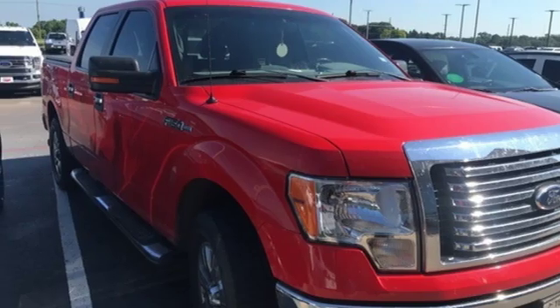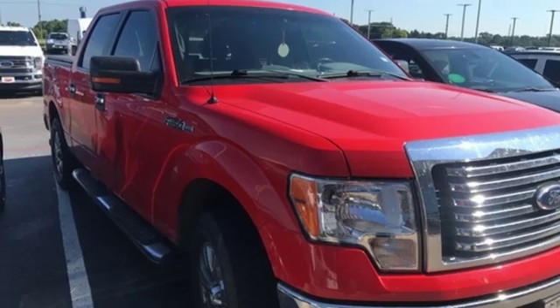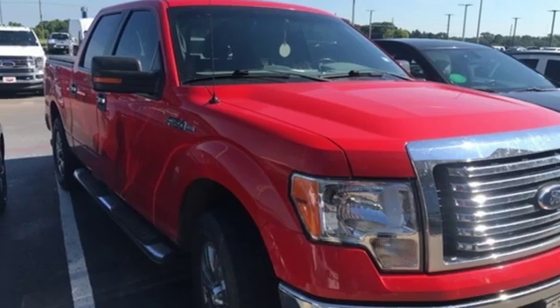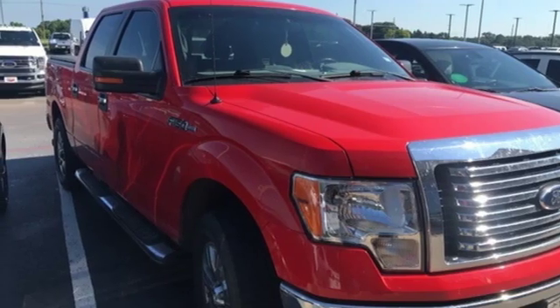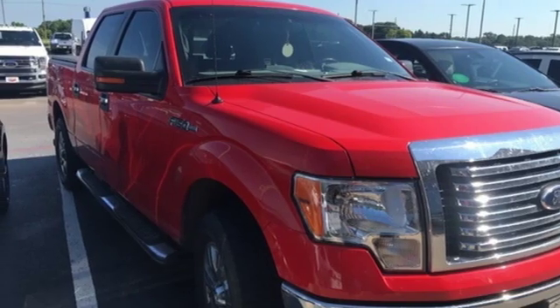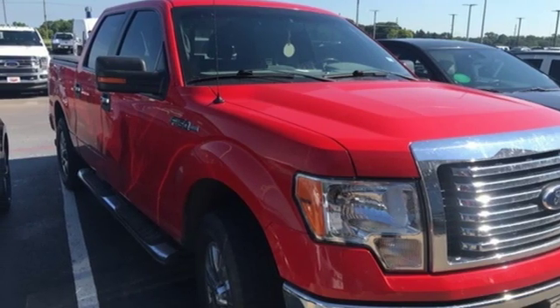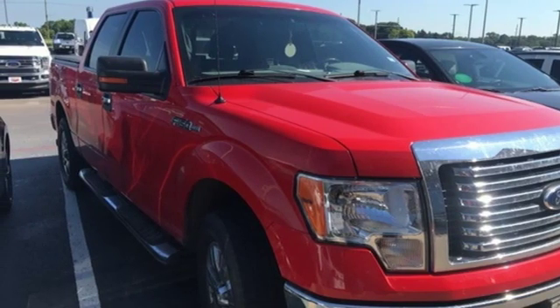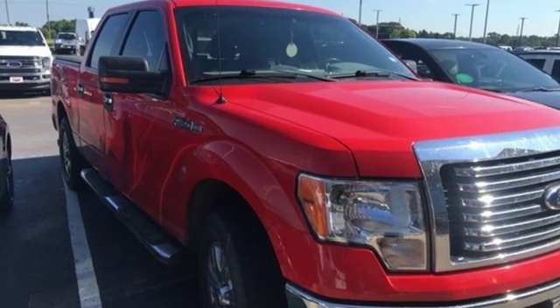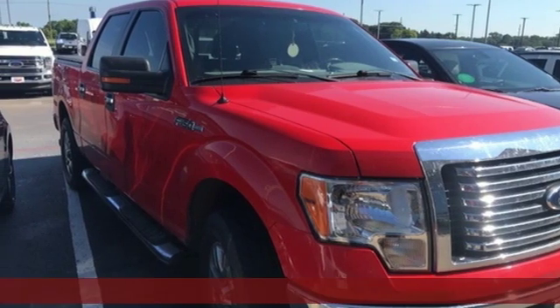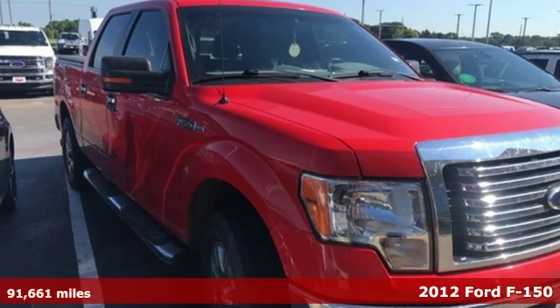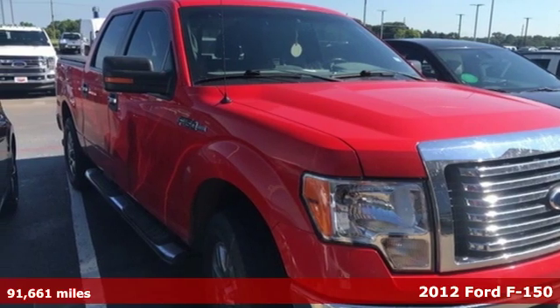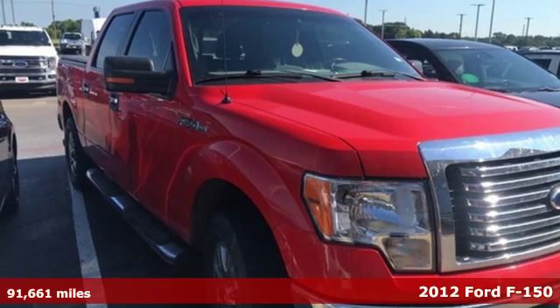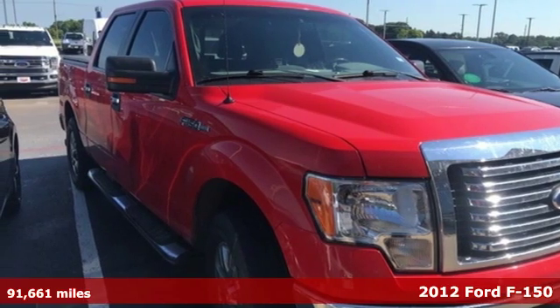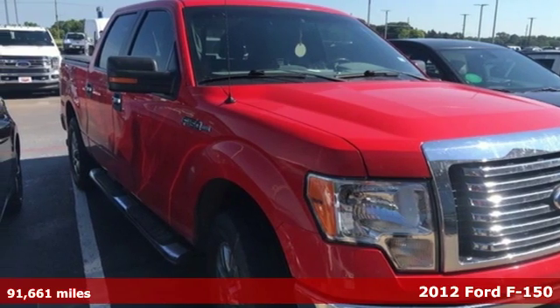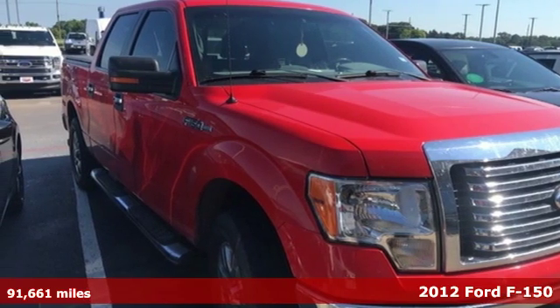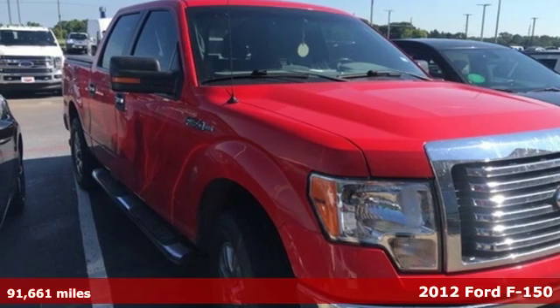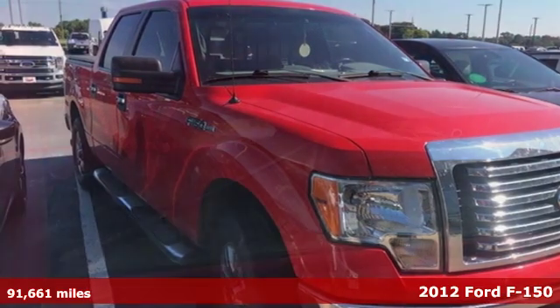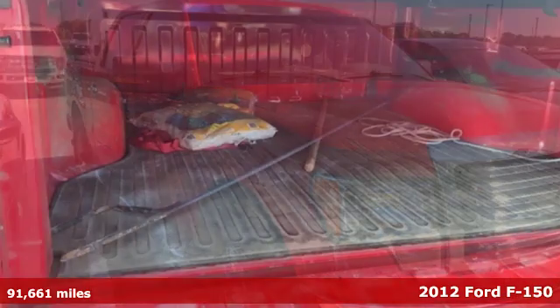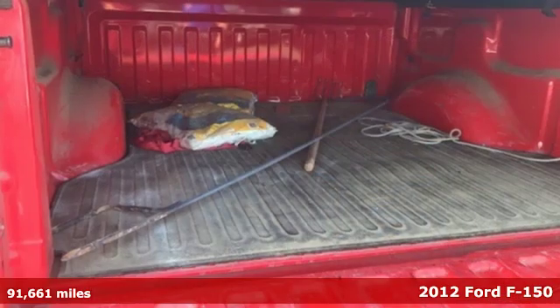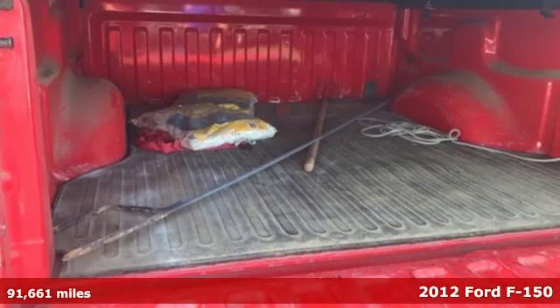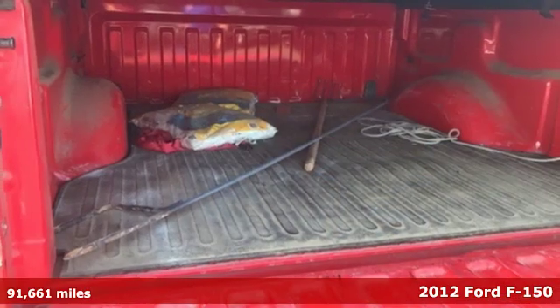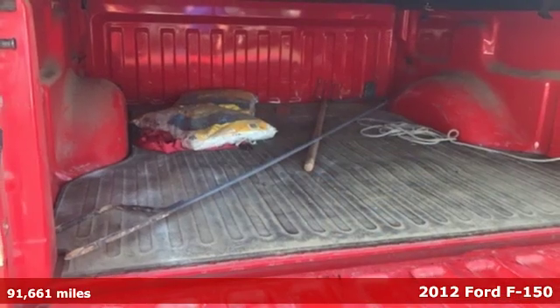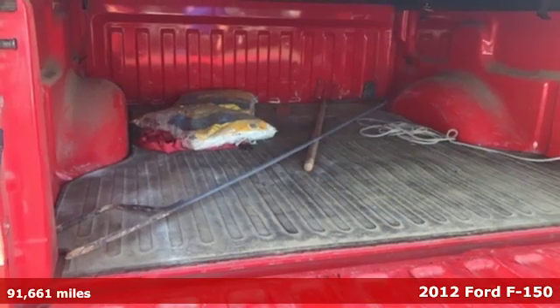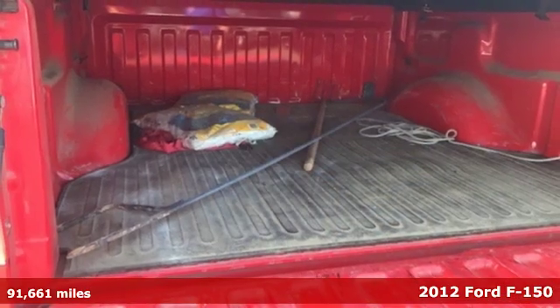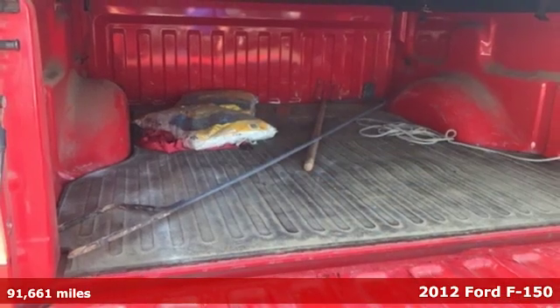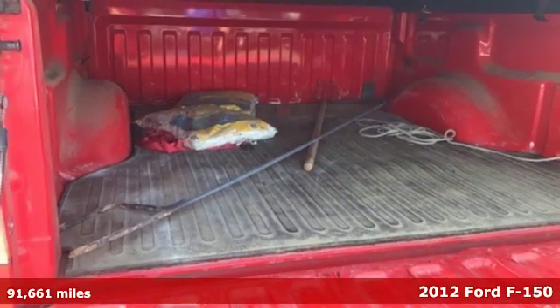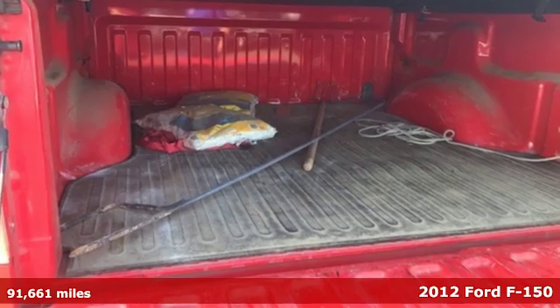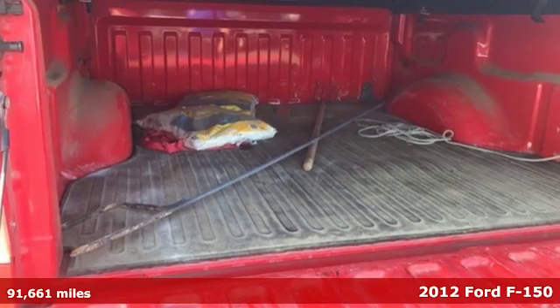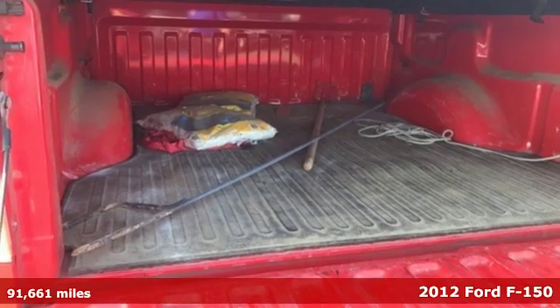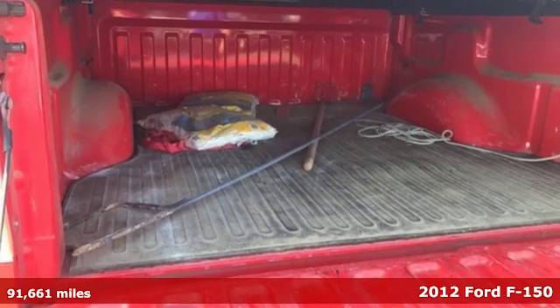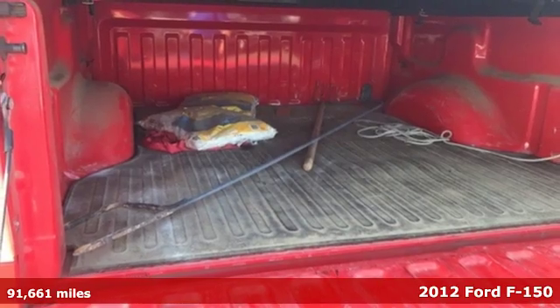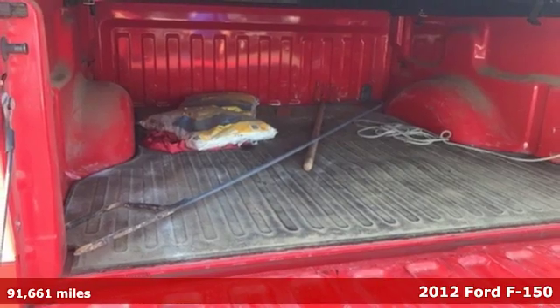It's a 2012 Ford F-150. Every generation has its Ford. This one's yours.